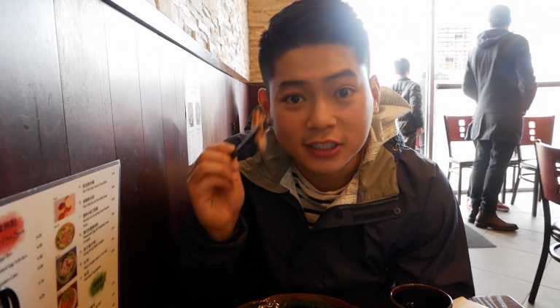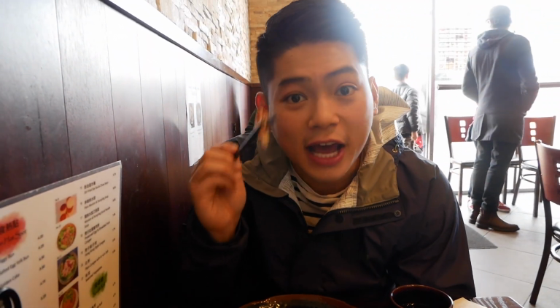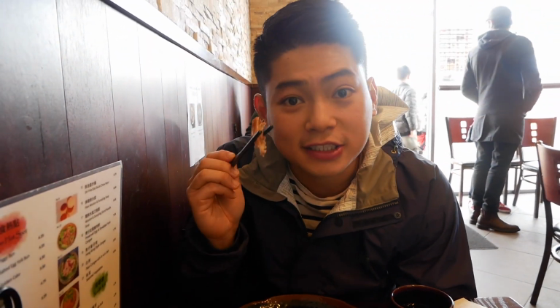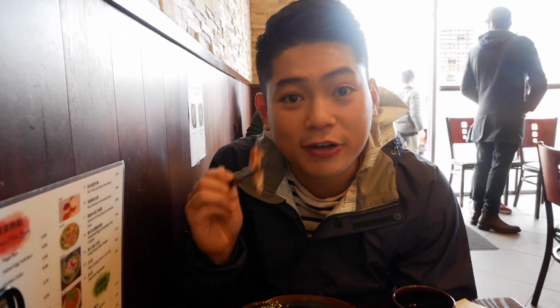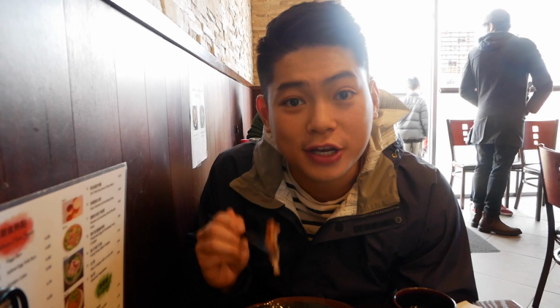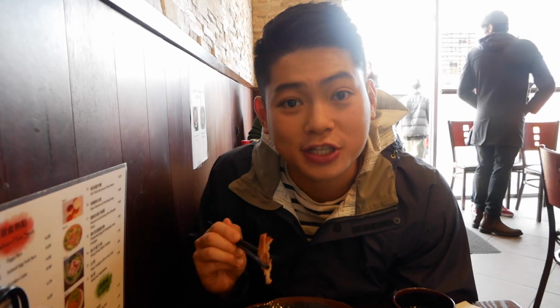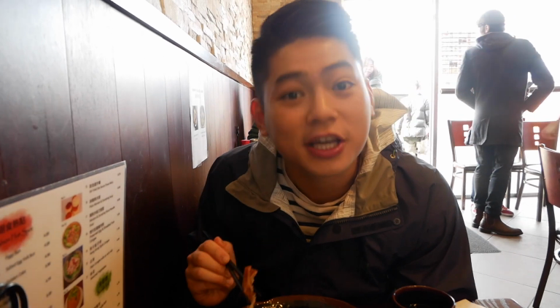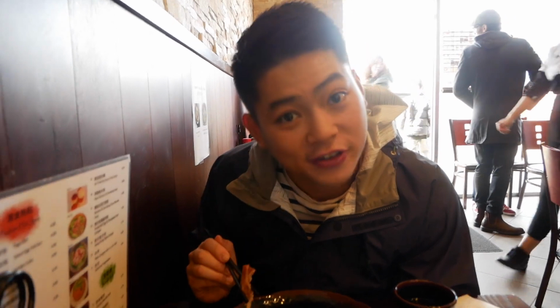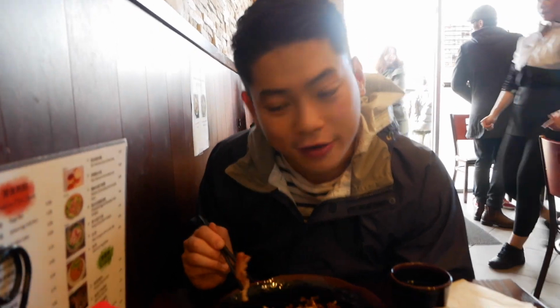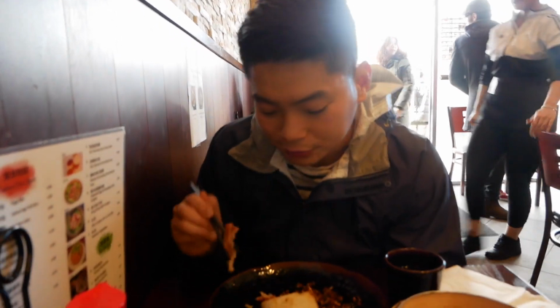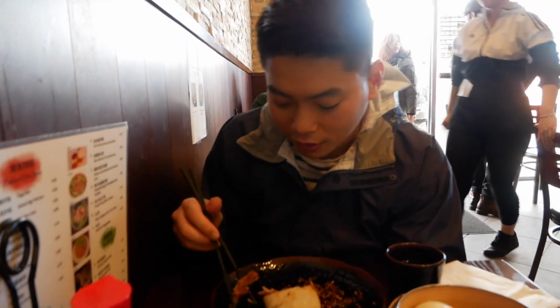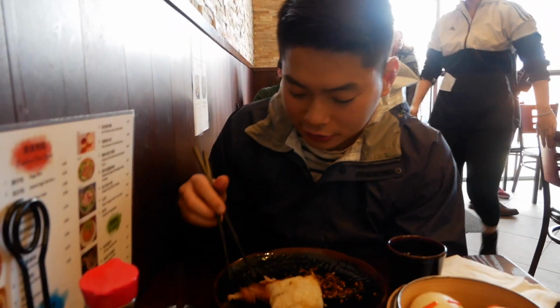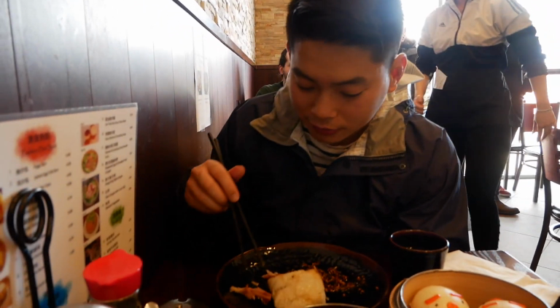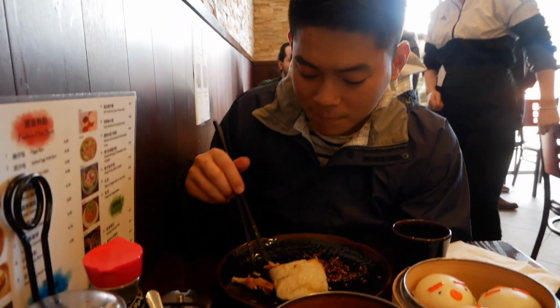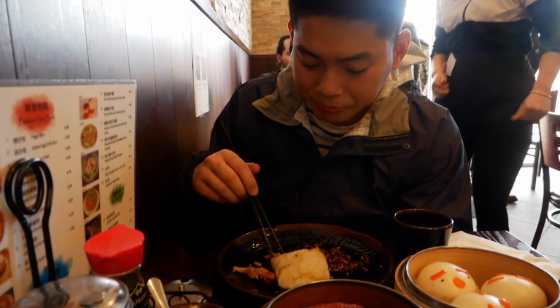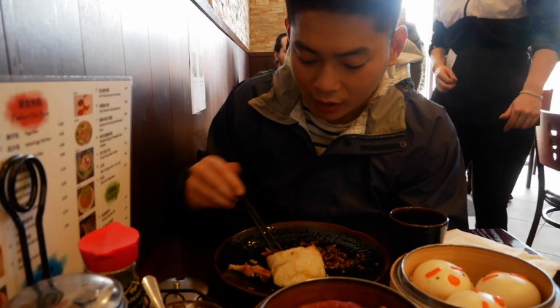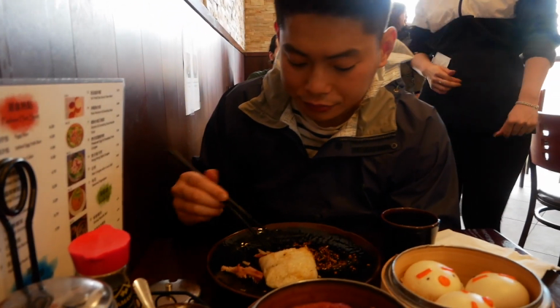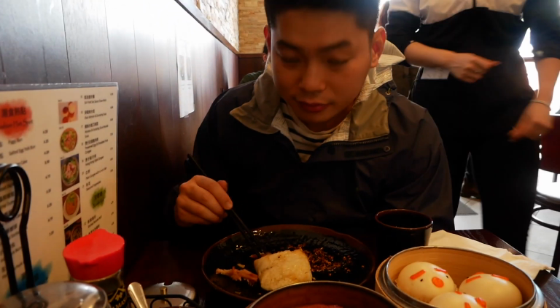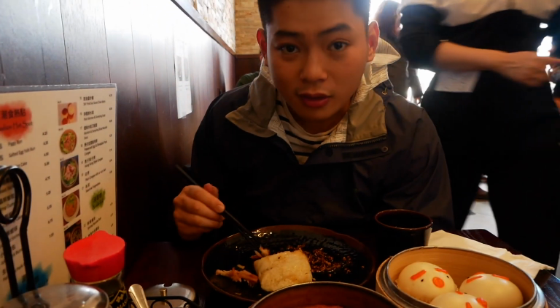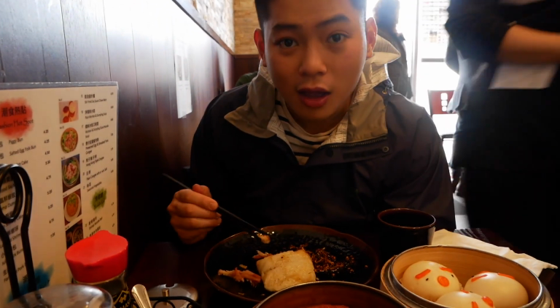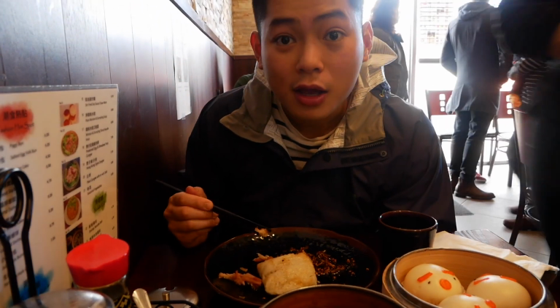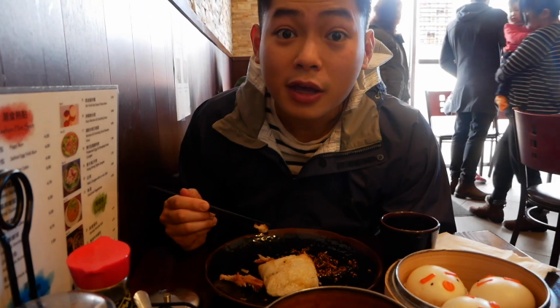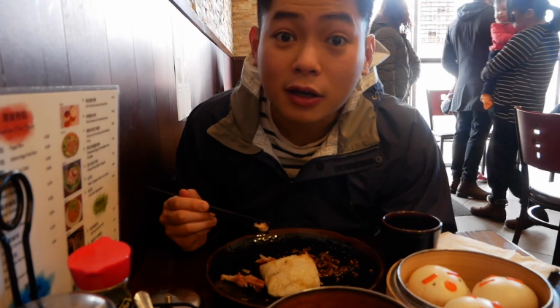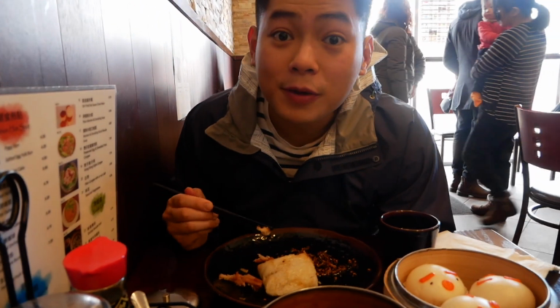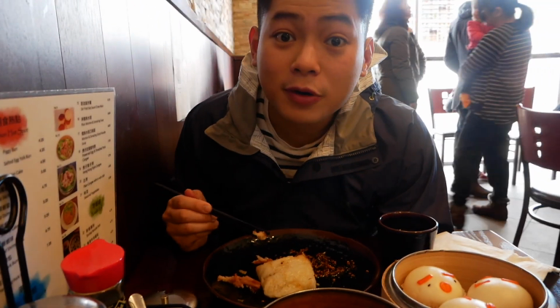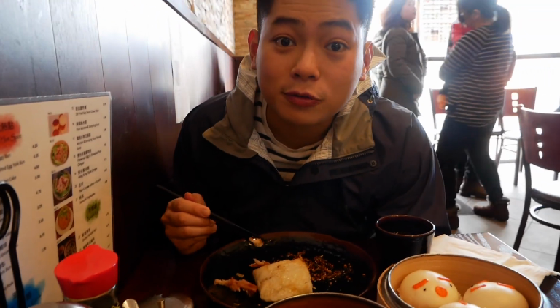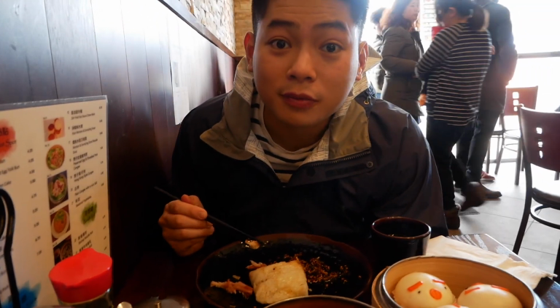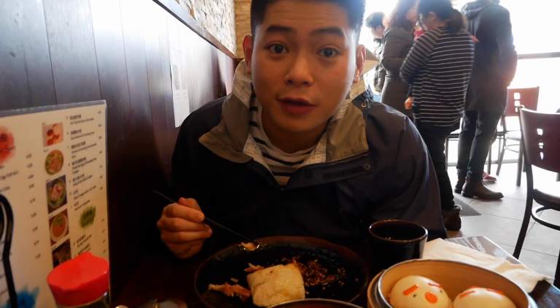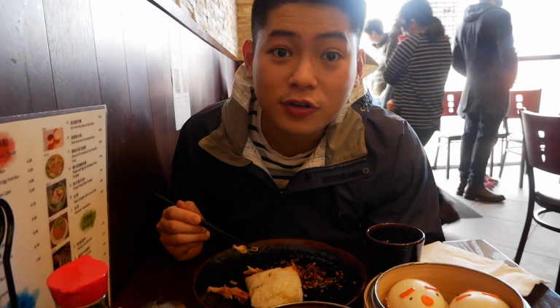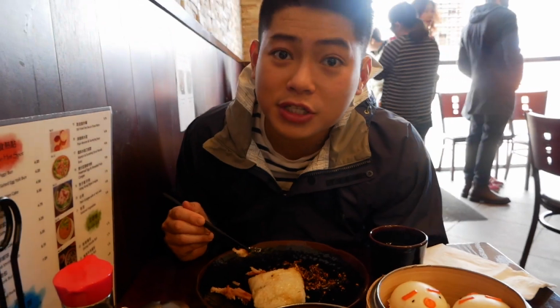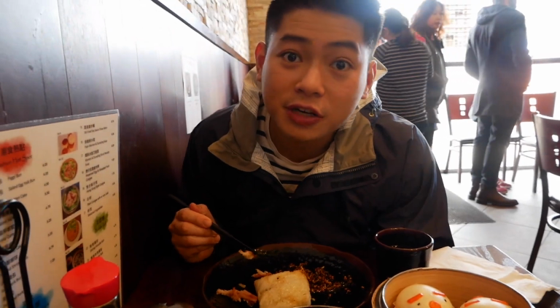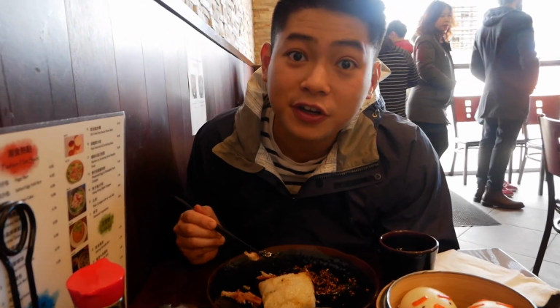That is how you eat chicken feet. Comment down below if you've ever tried chicken feet.